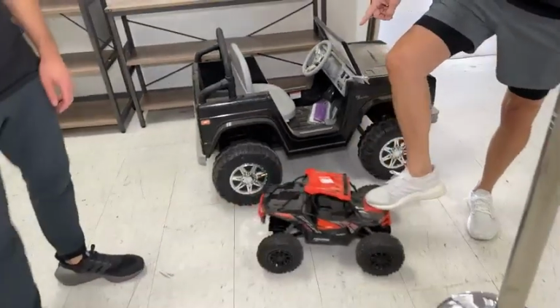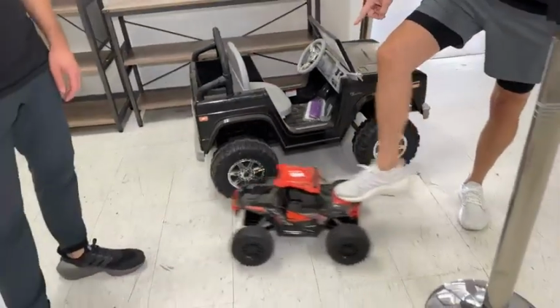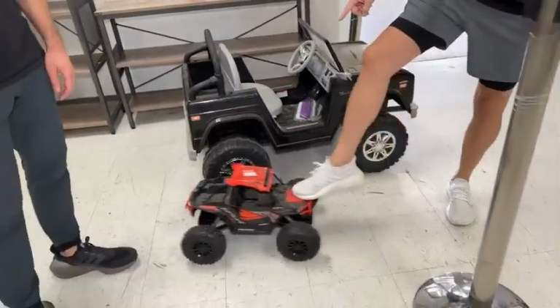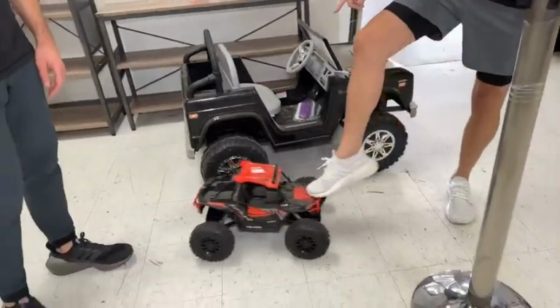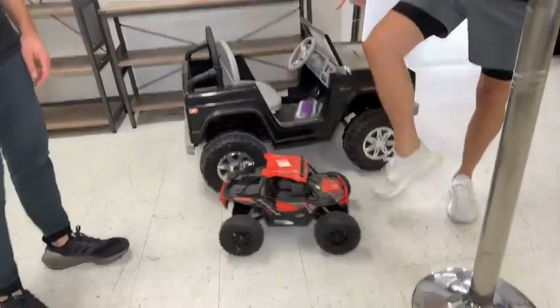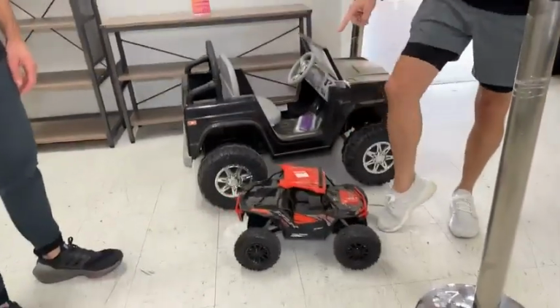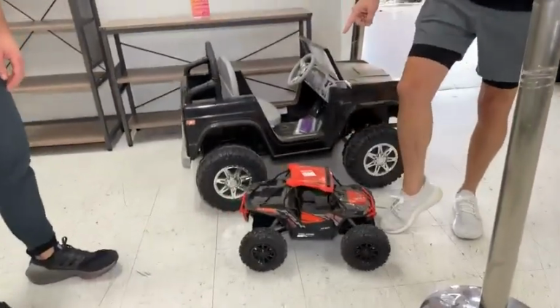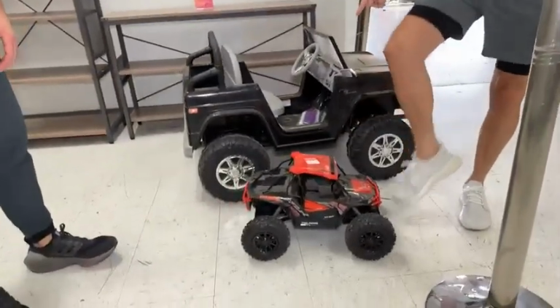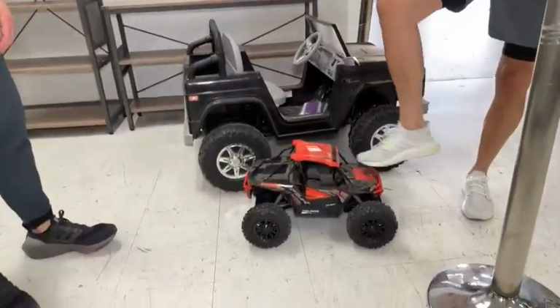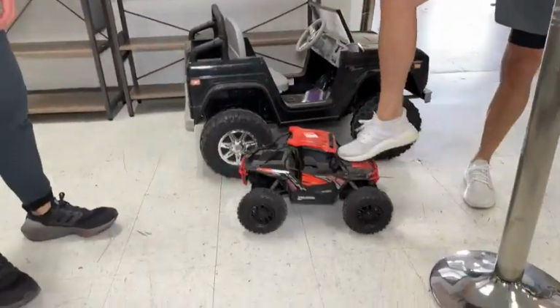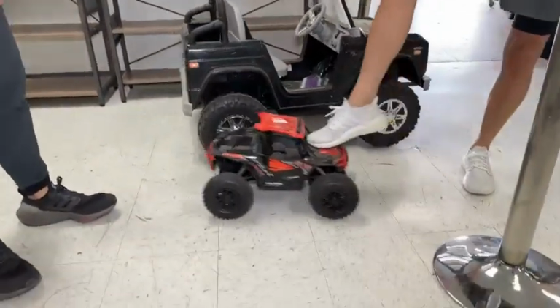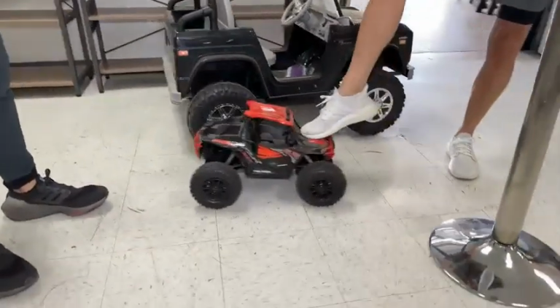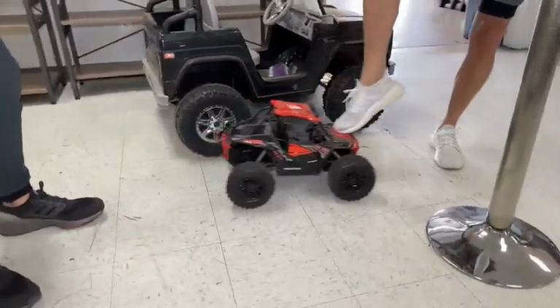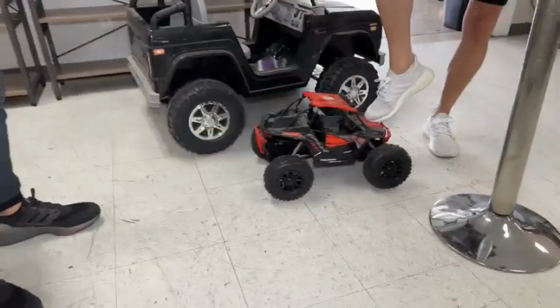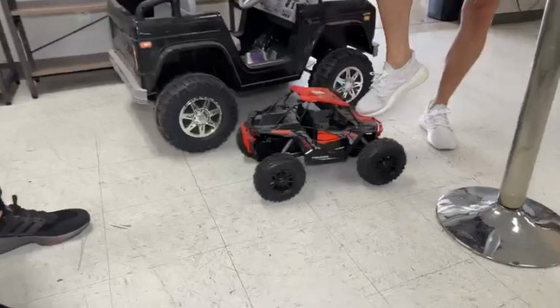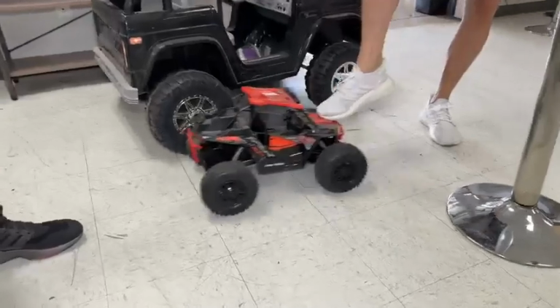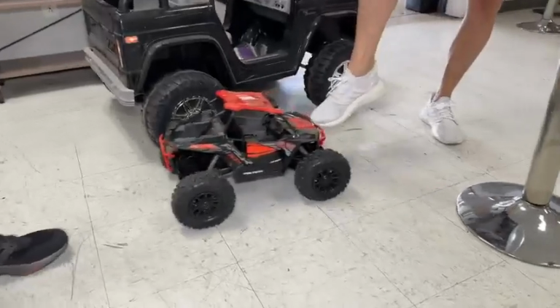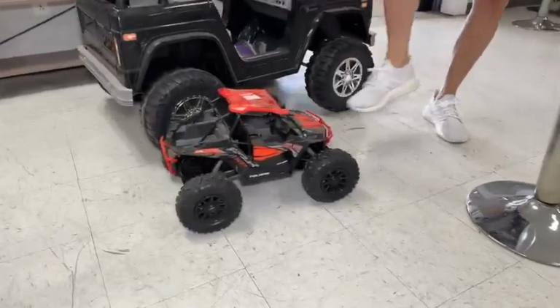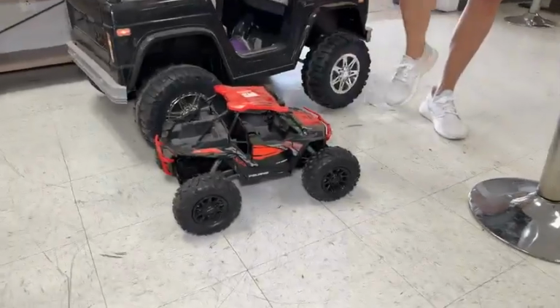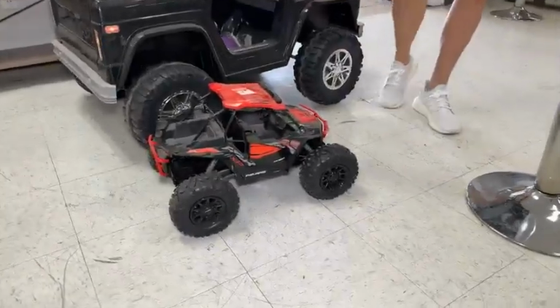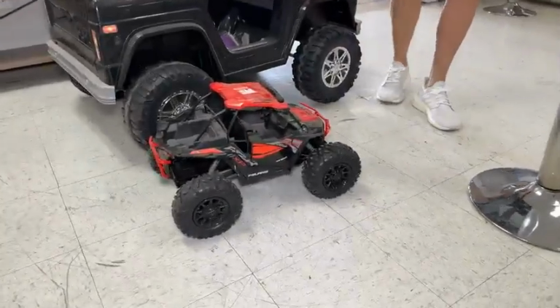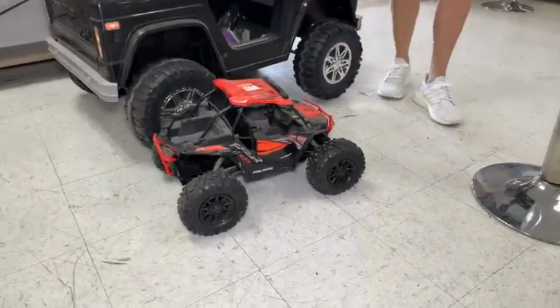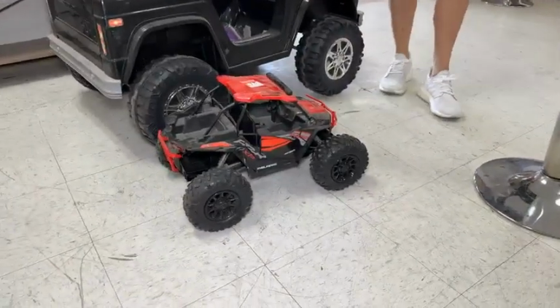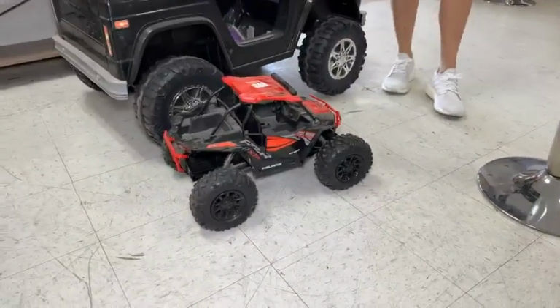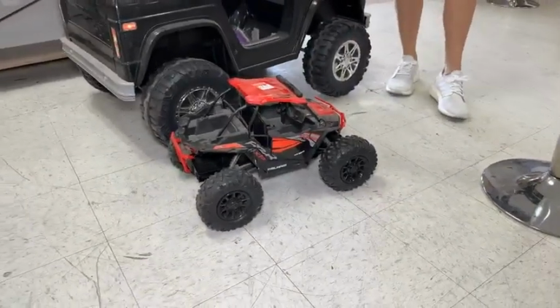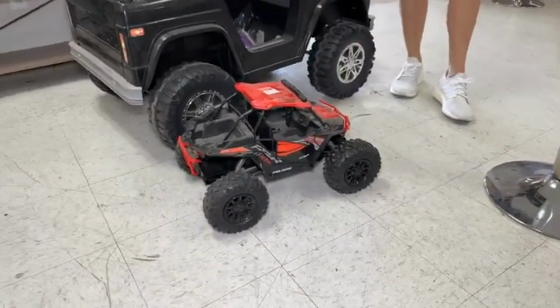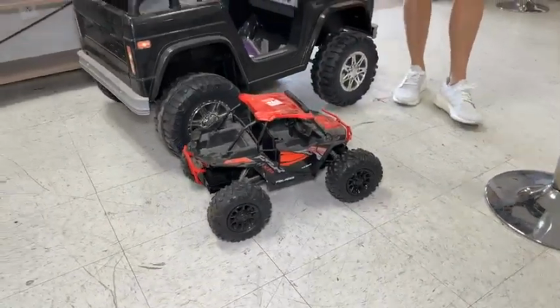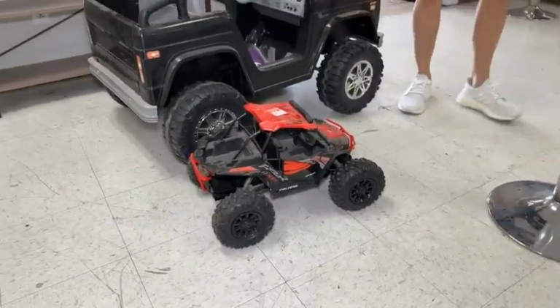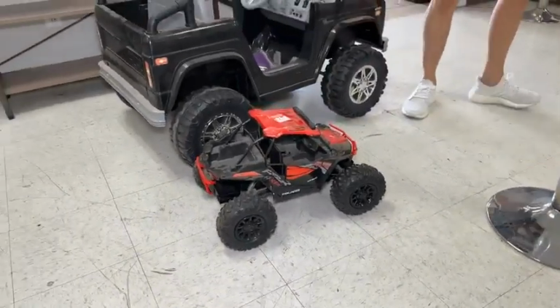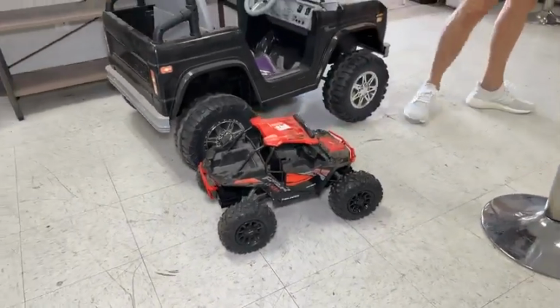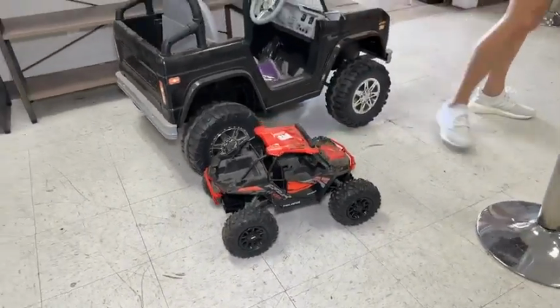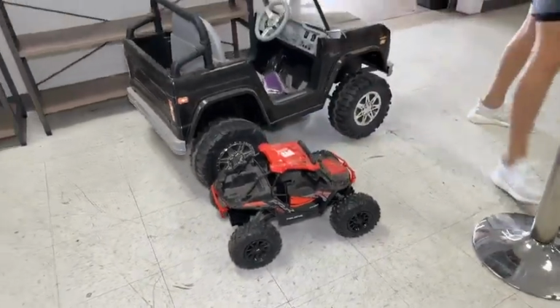If your kids want a Raptor play toy, this is $79.99. You can roll it around.